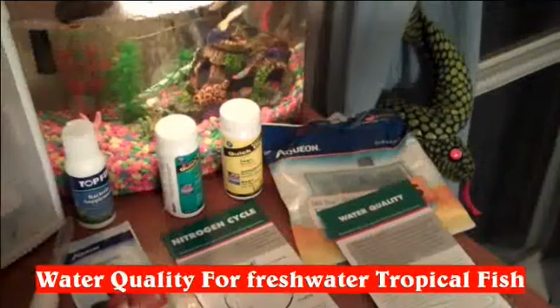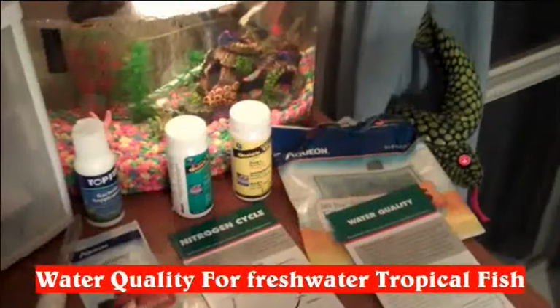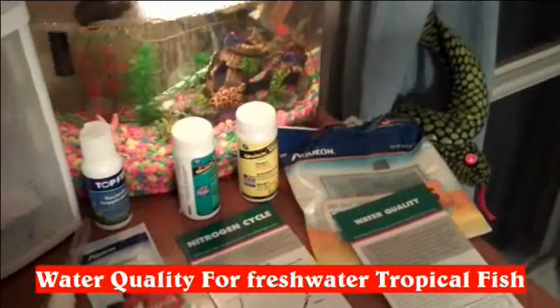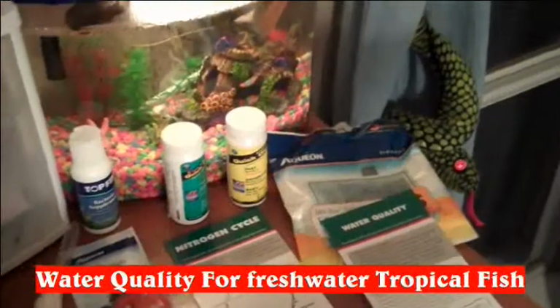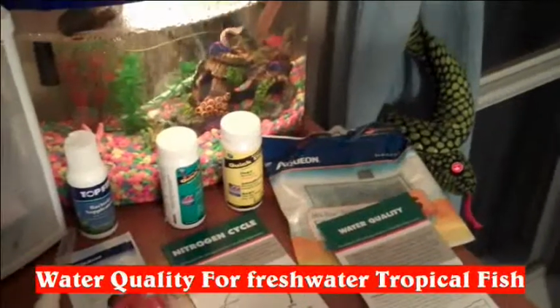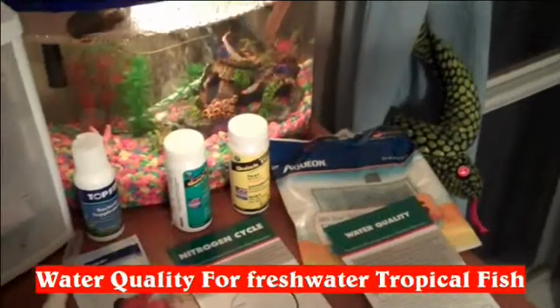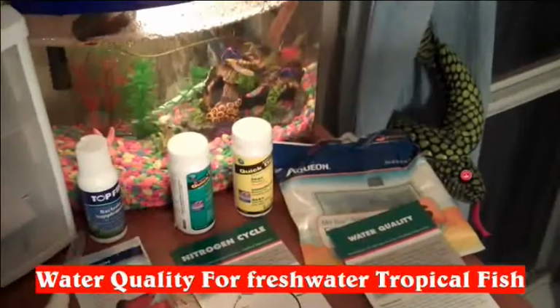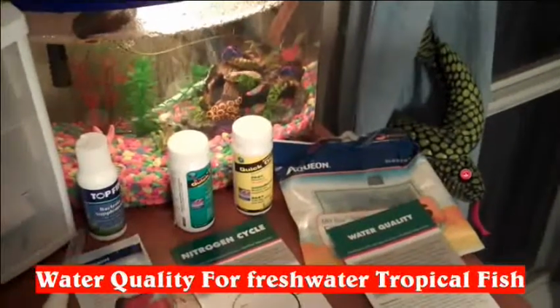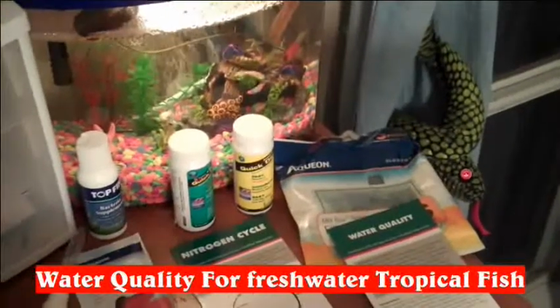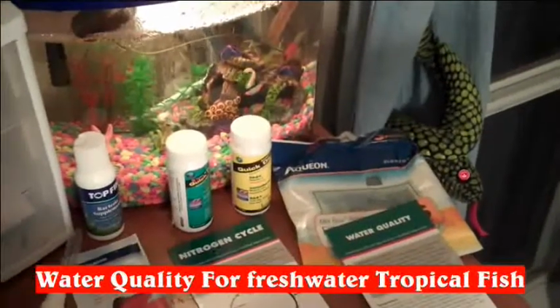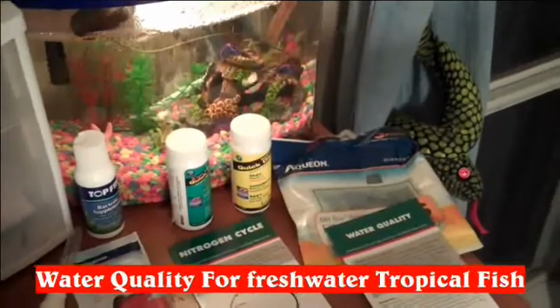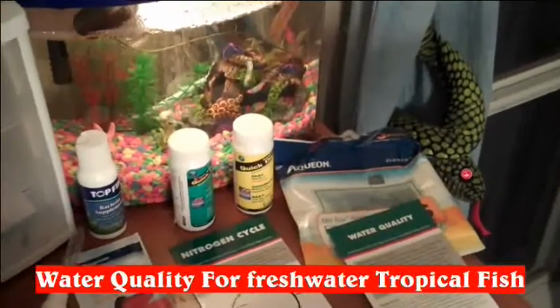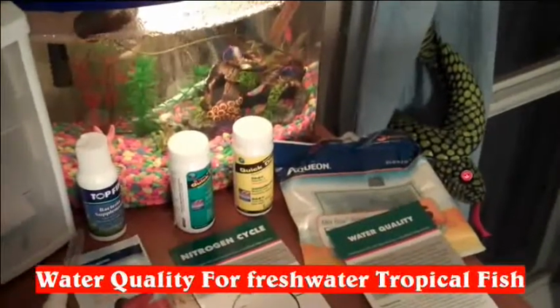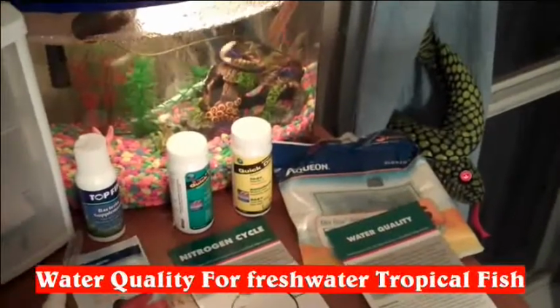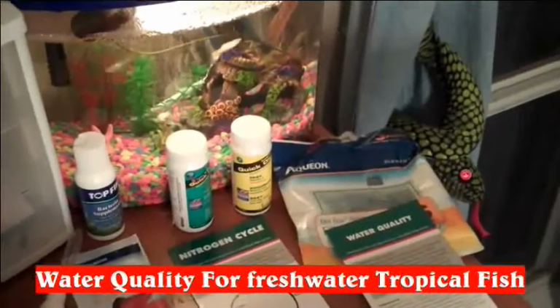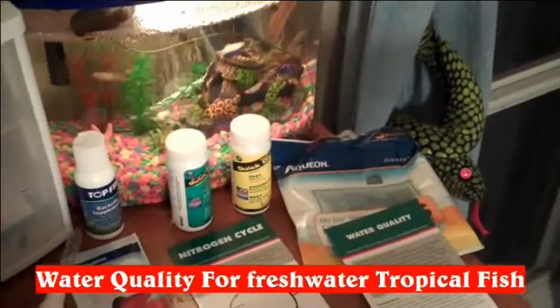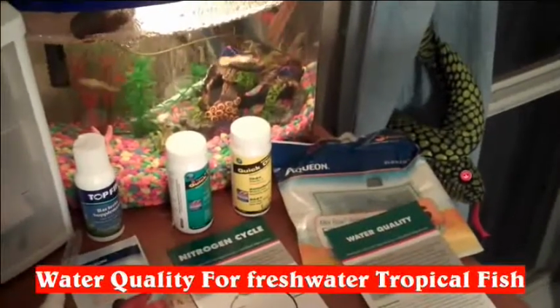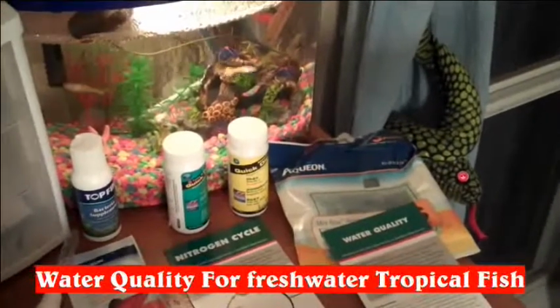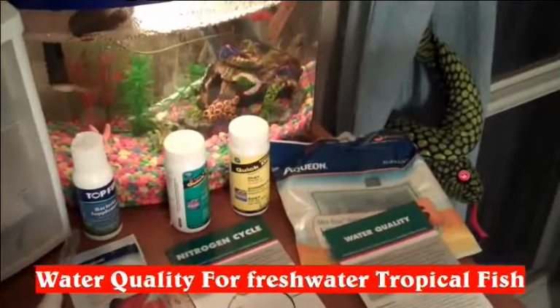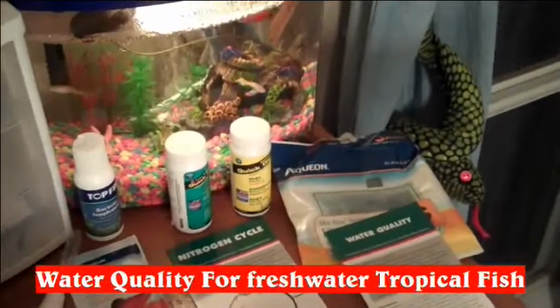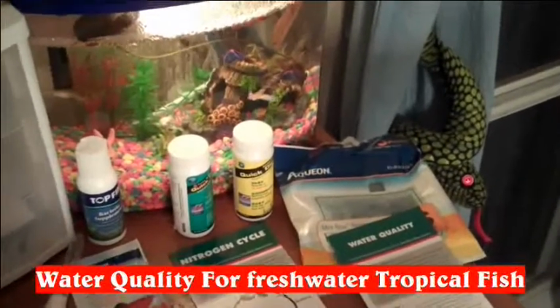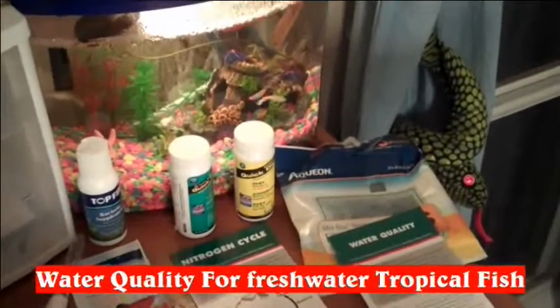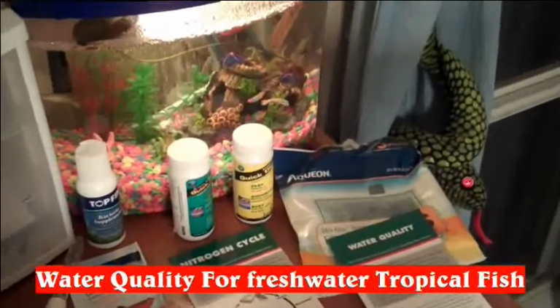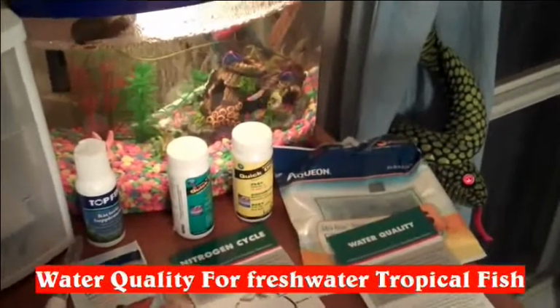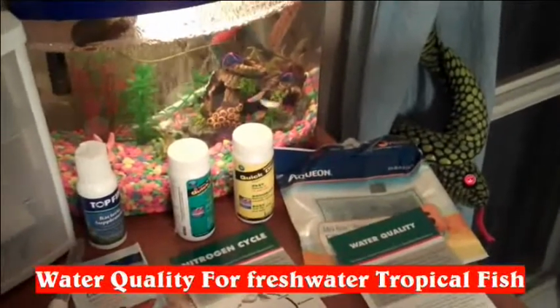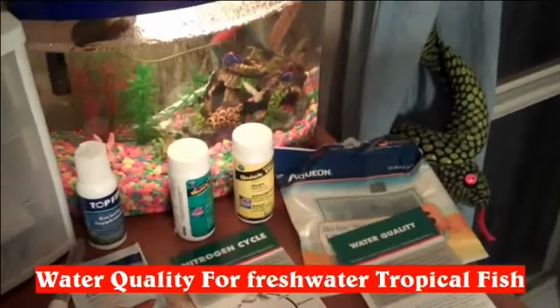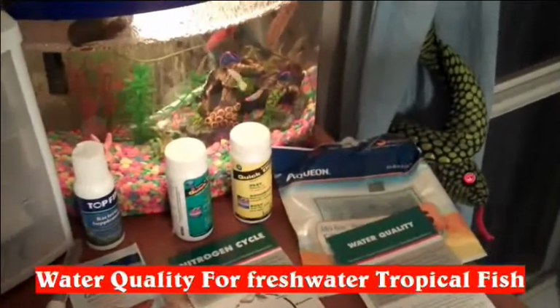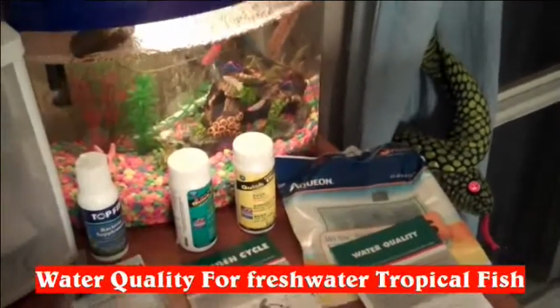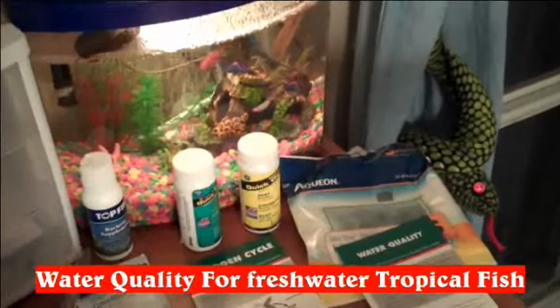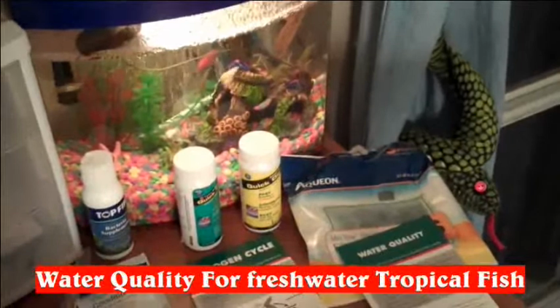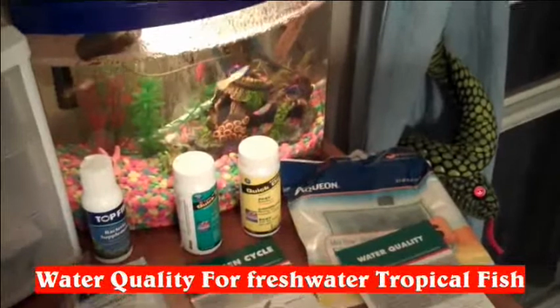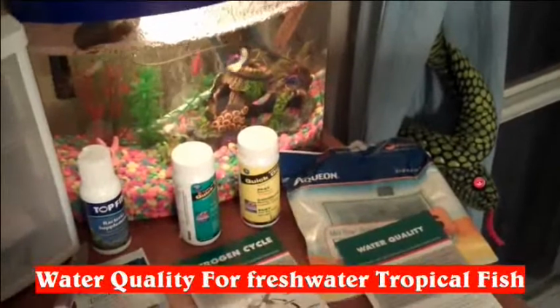Hey guys, today I wanted to talk about water quality for freshwater tropical fish.